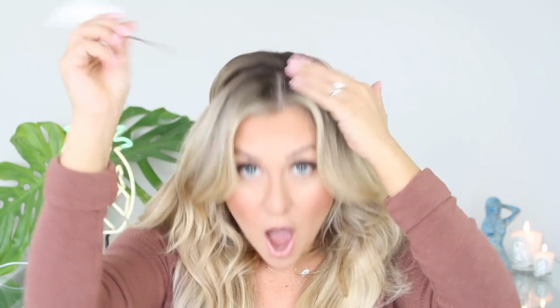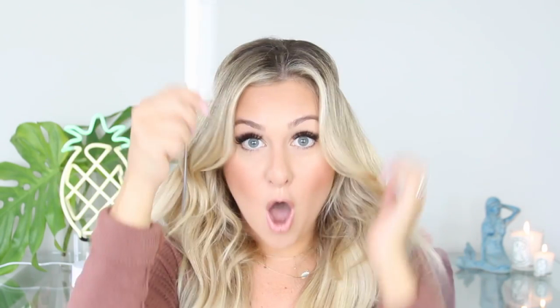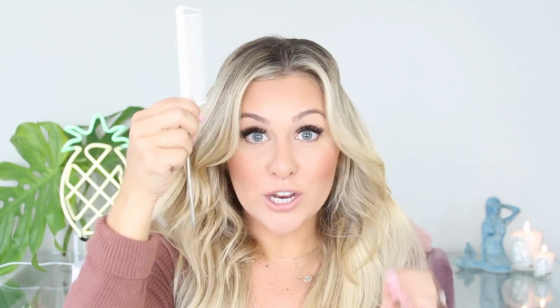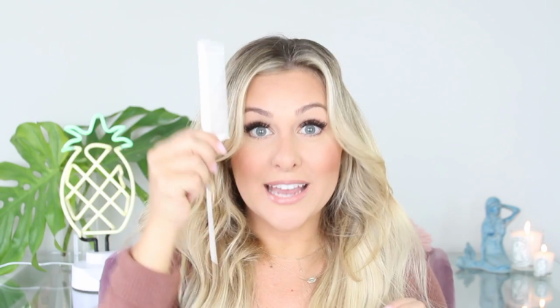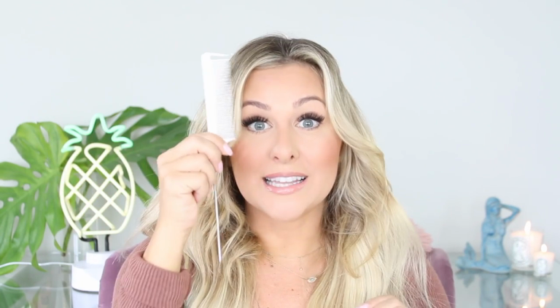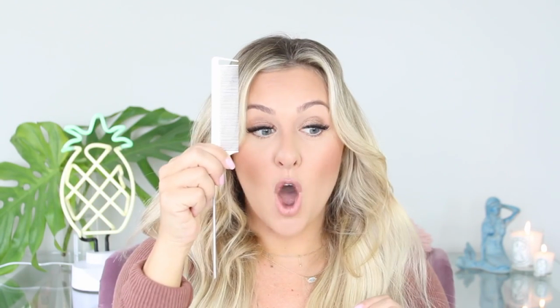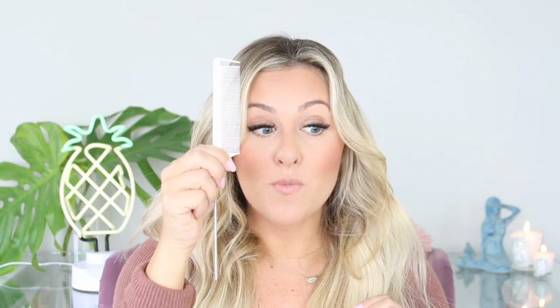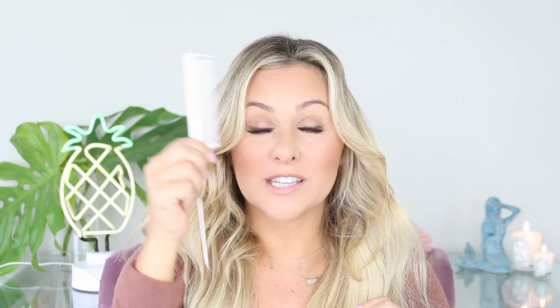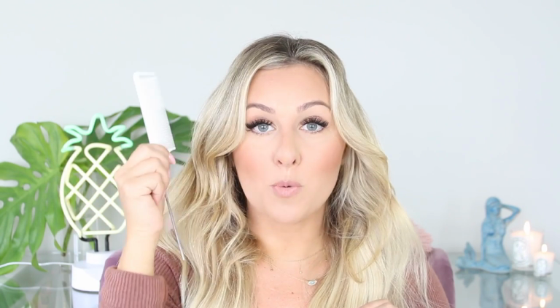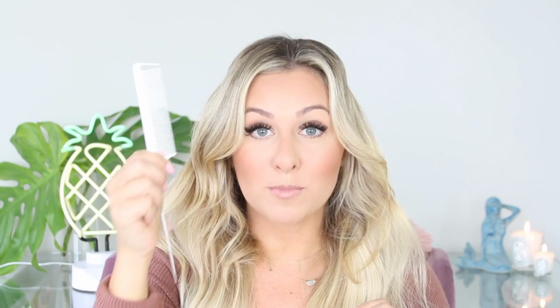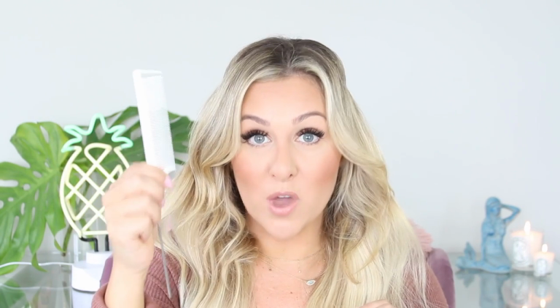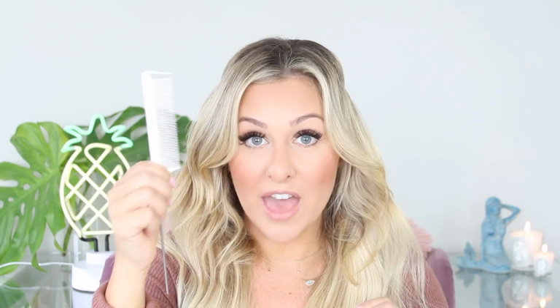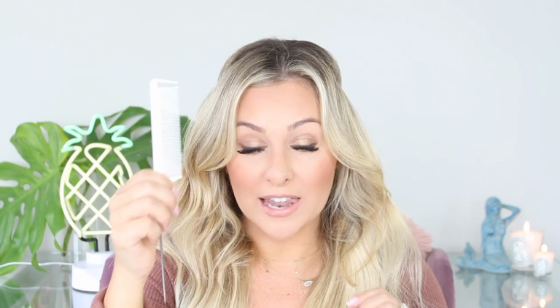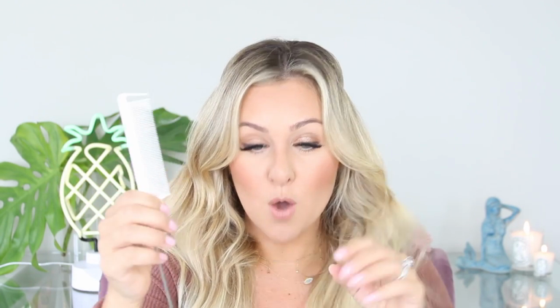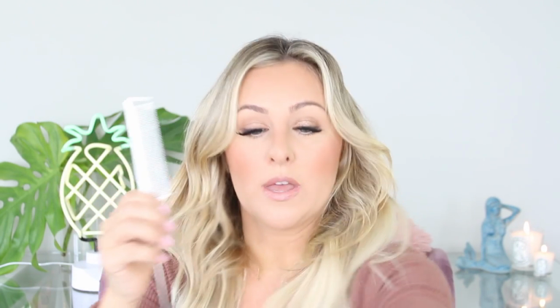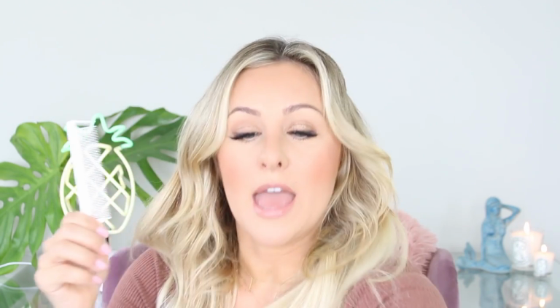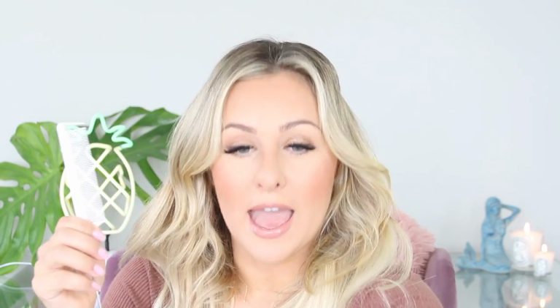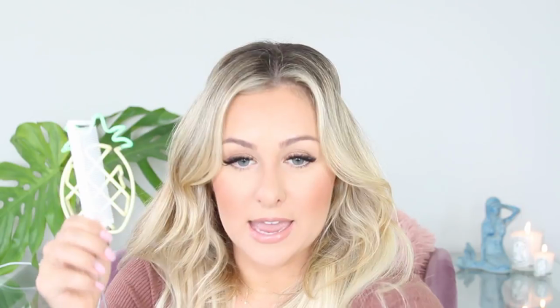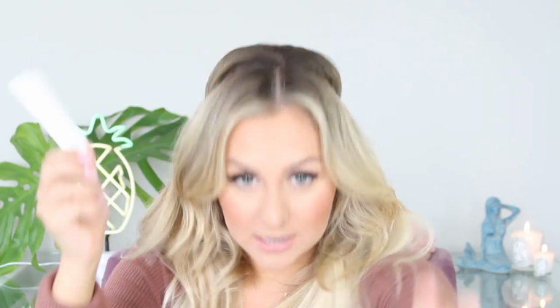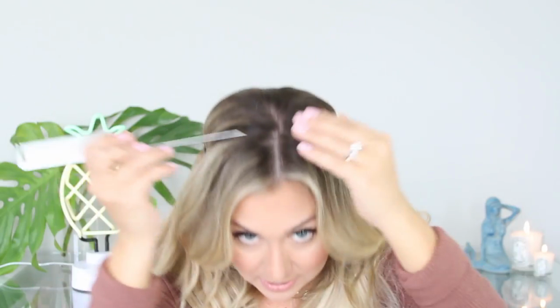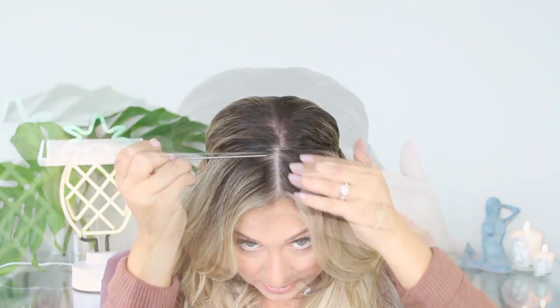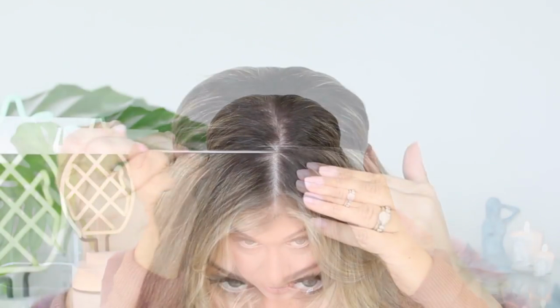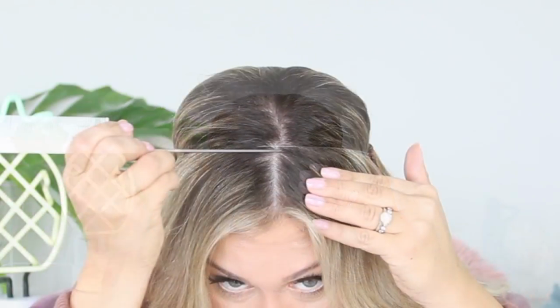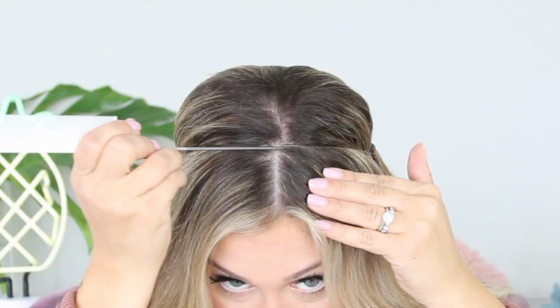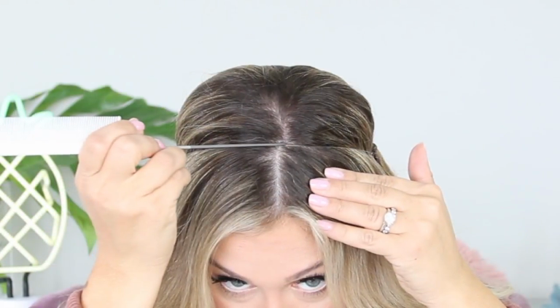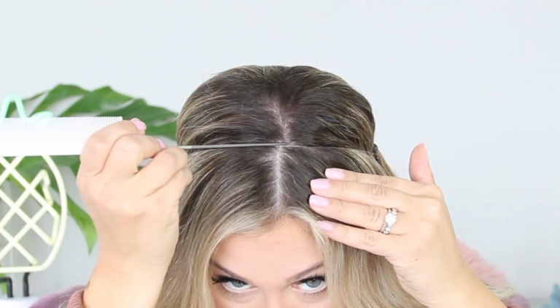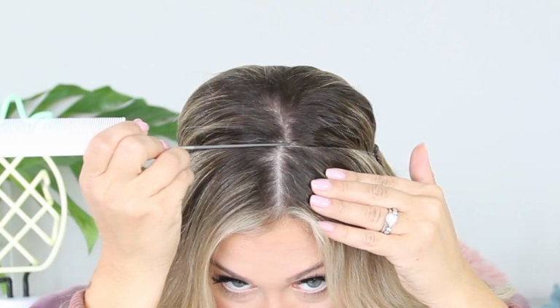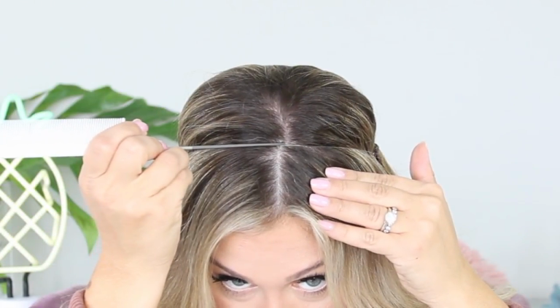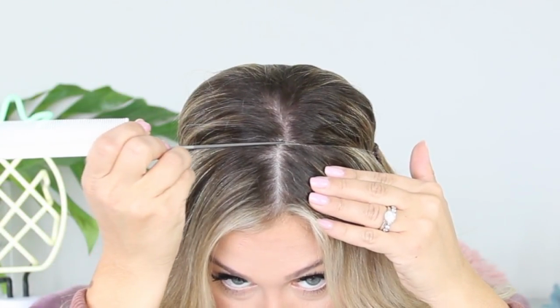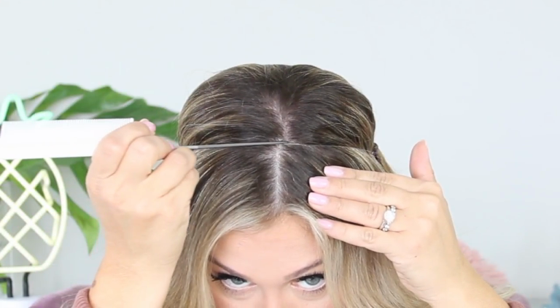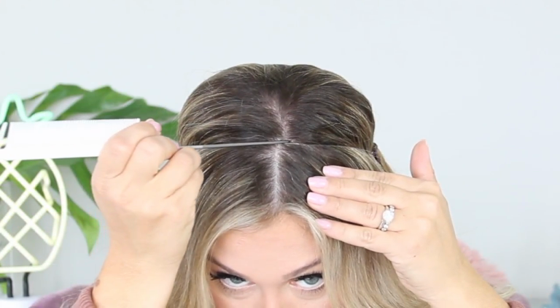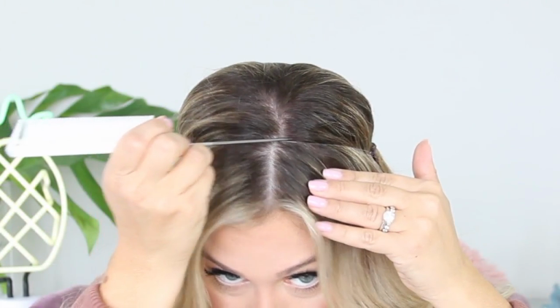All you're going to take is this comb — this comb comes with the halo — and you're going to pull your real hair through.